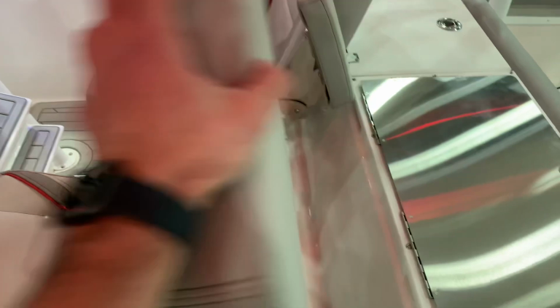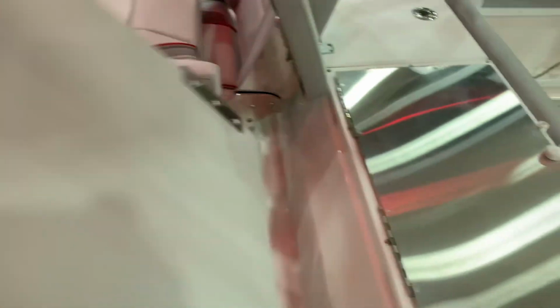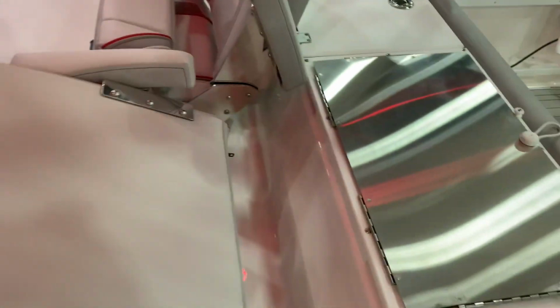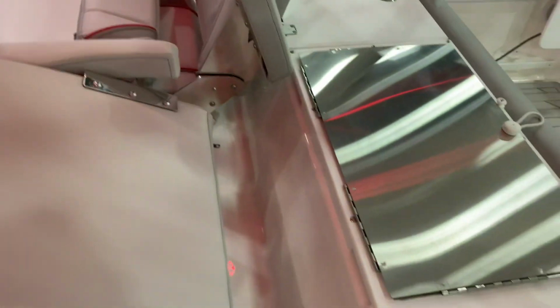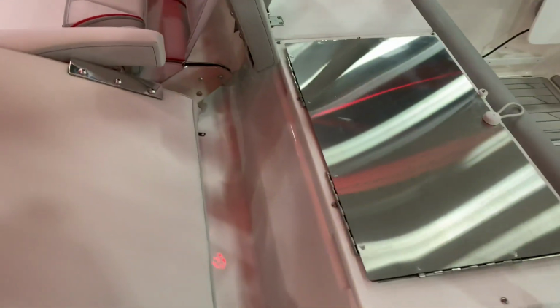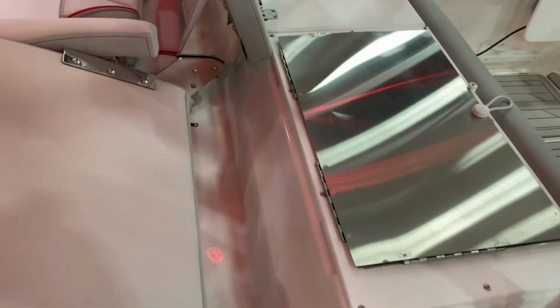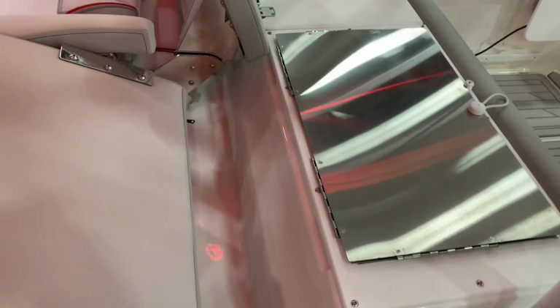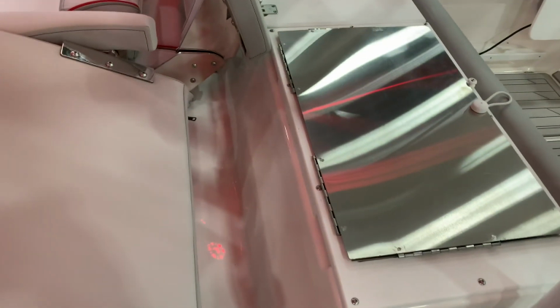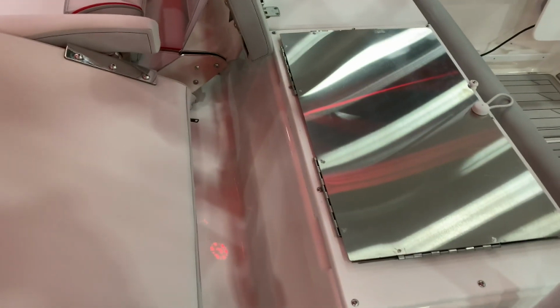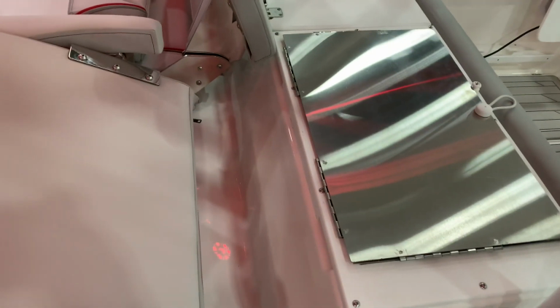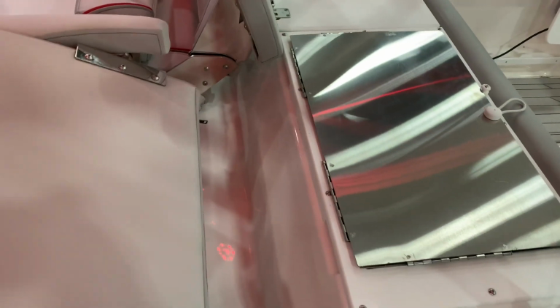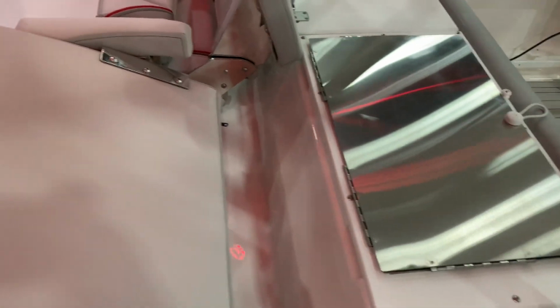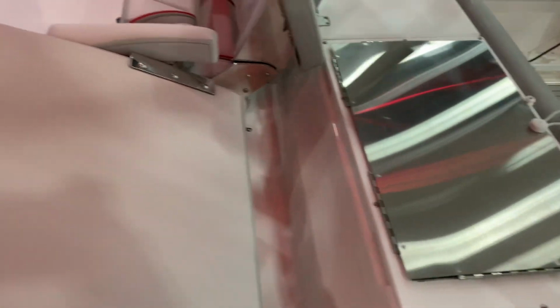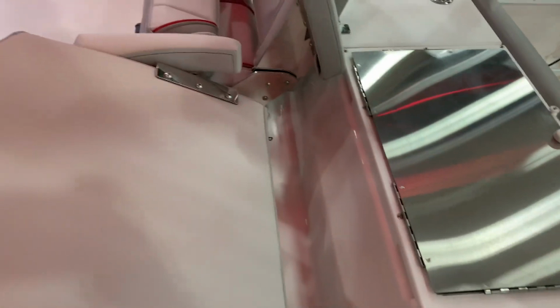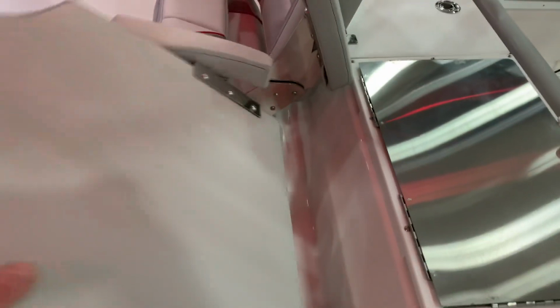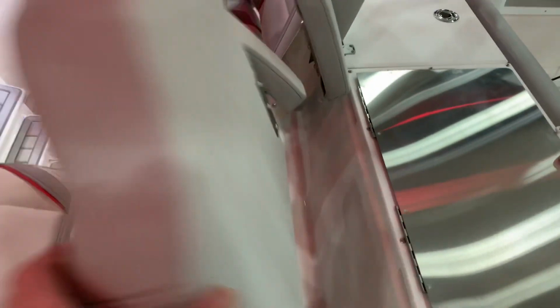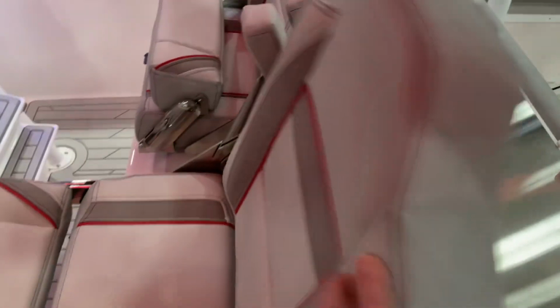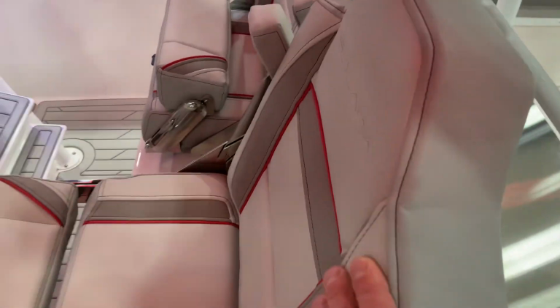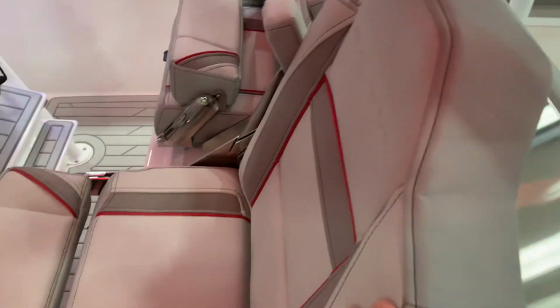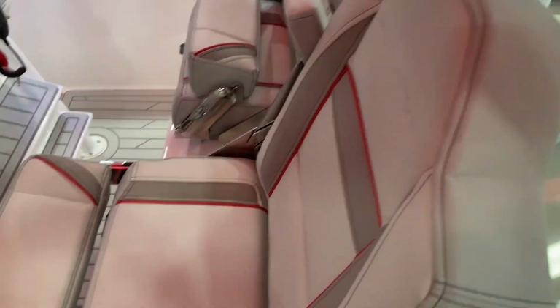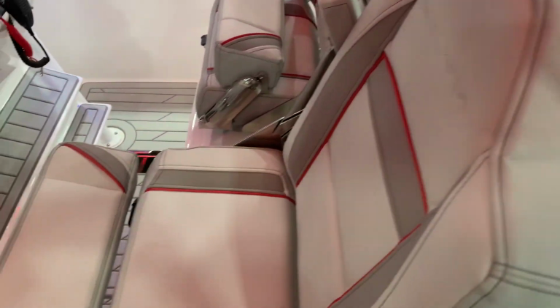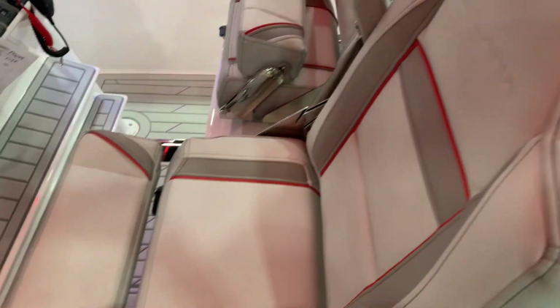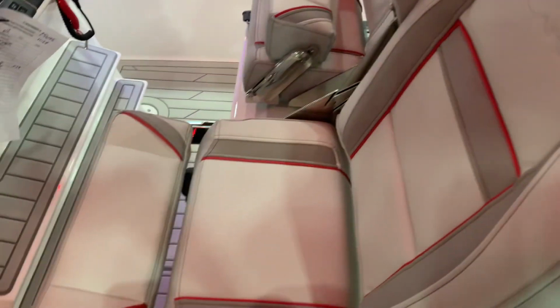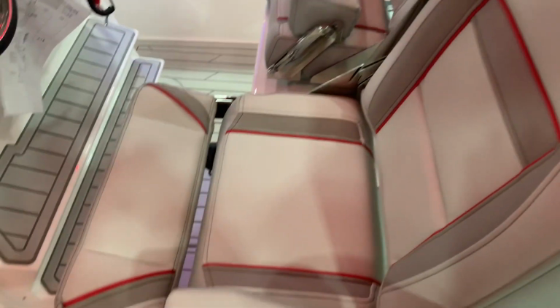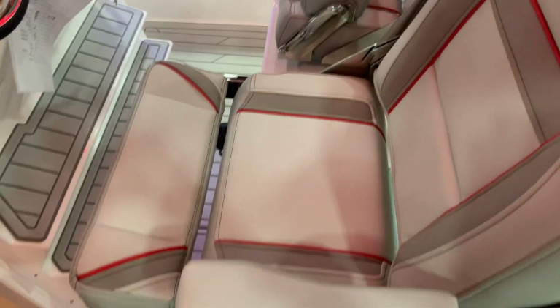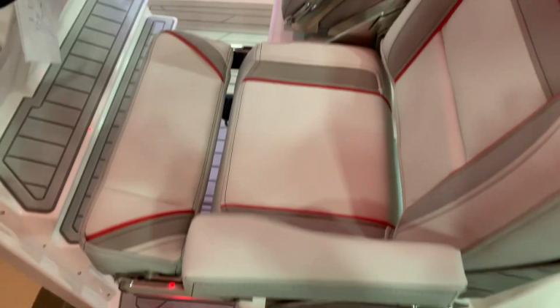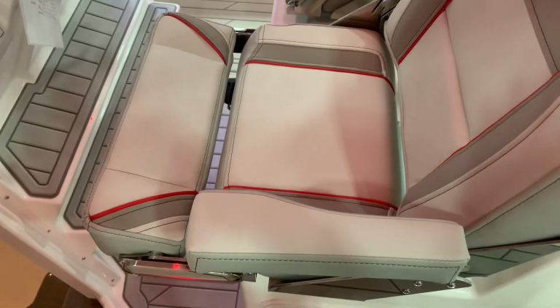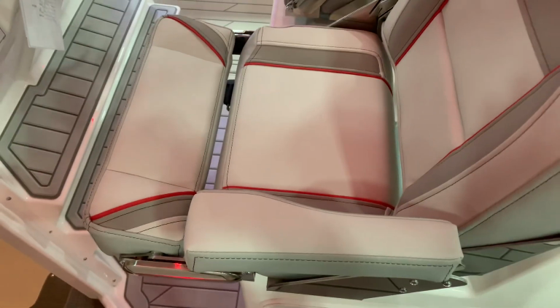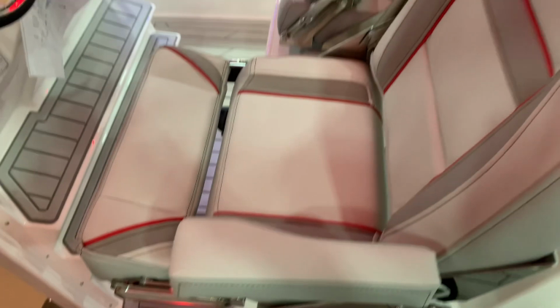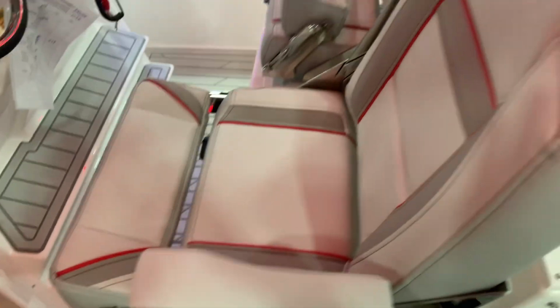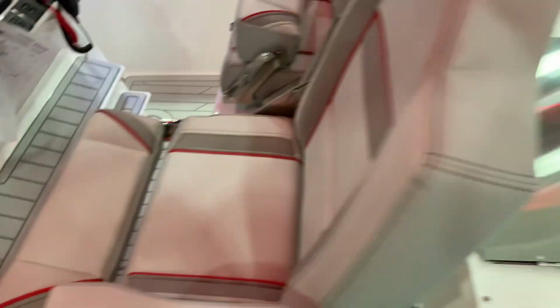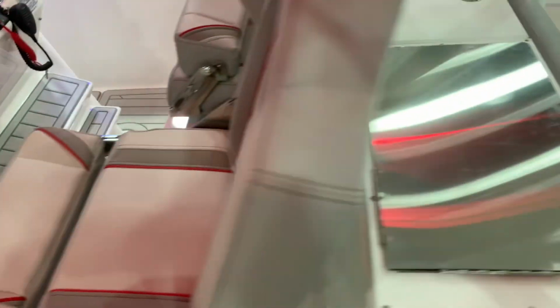If you're using the grill, just put that shield up. Nice flip-up bolsters and armrests.